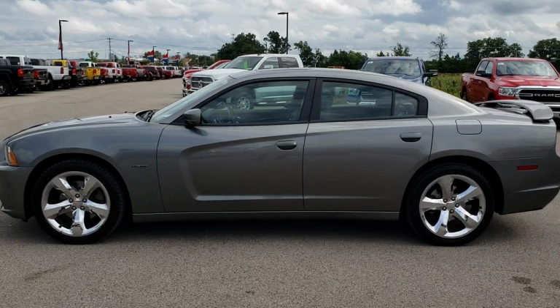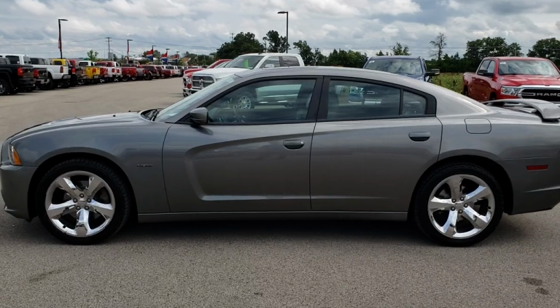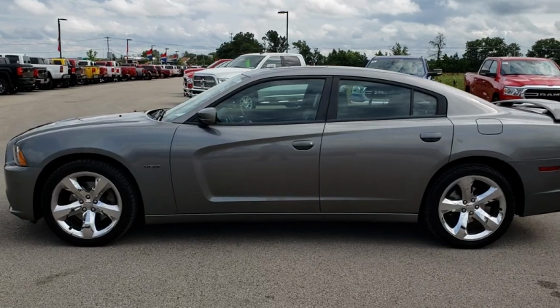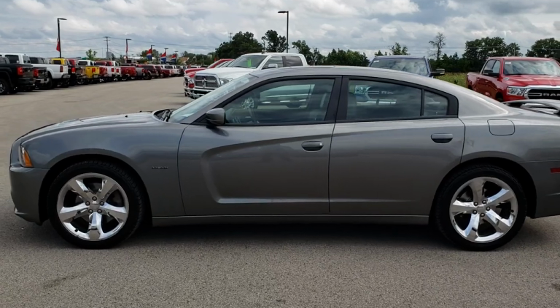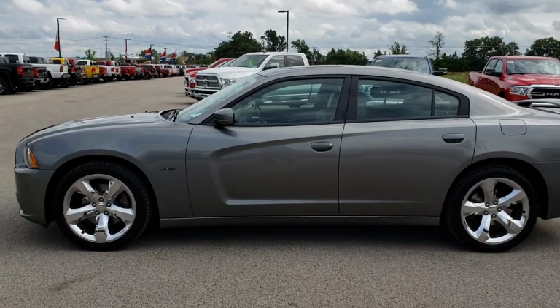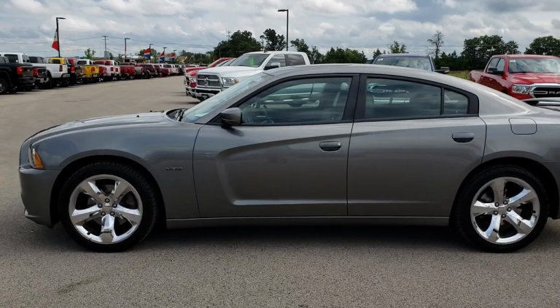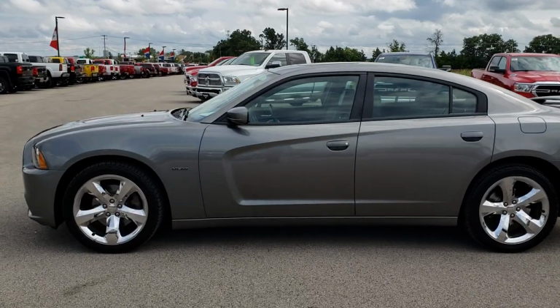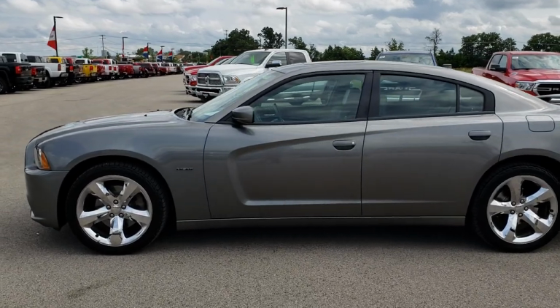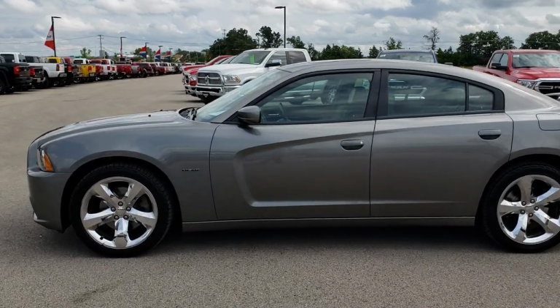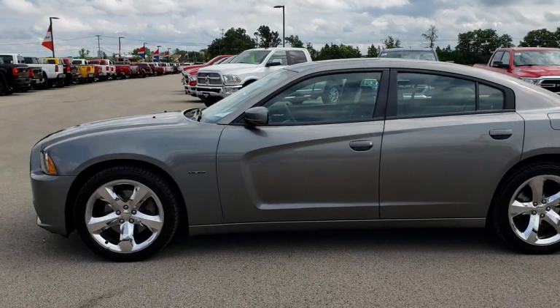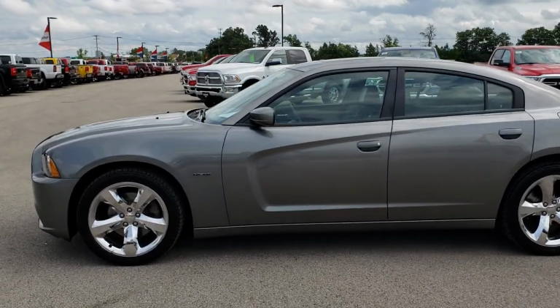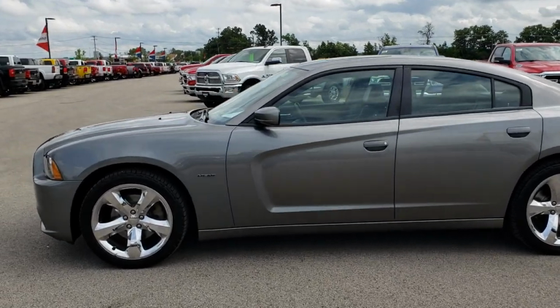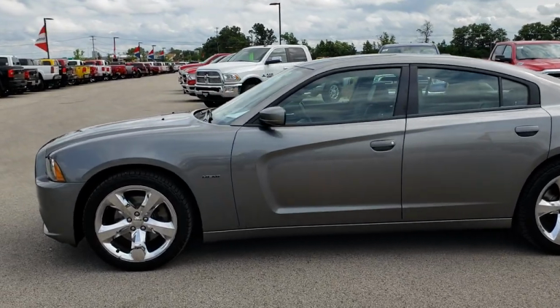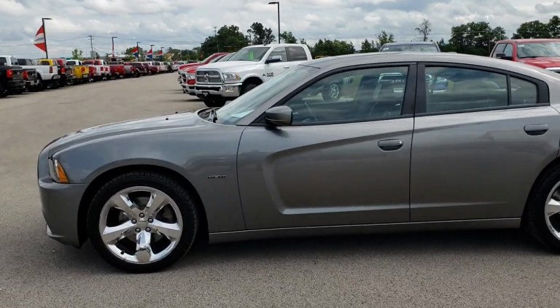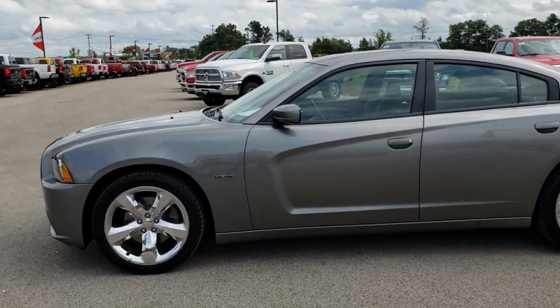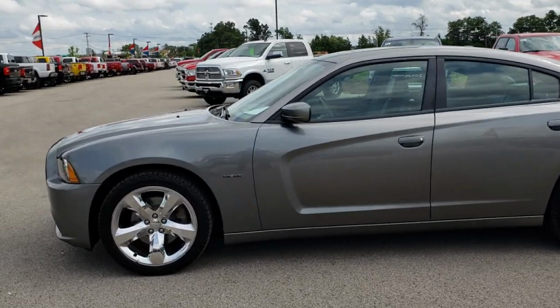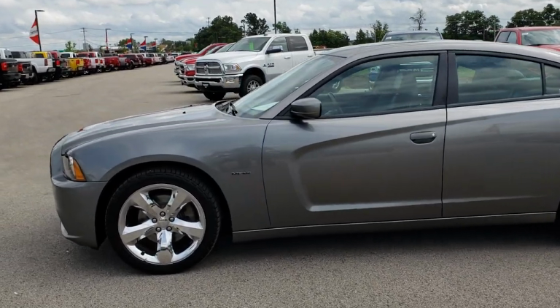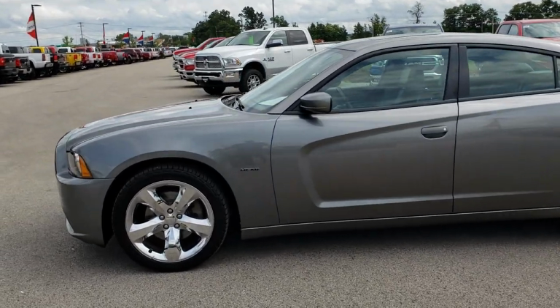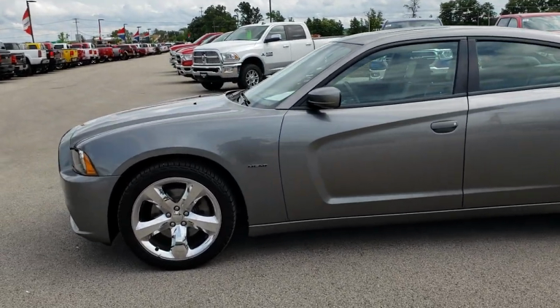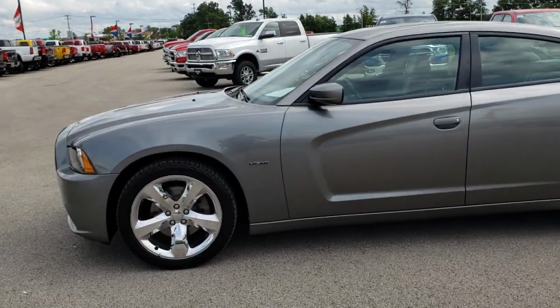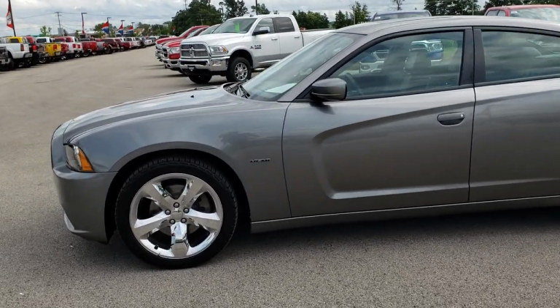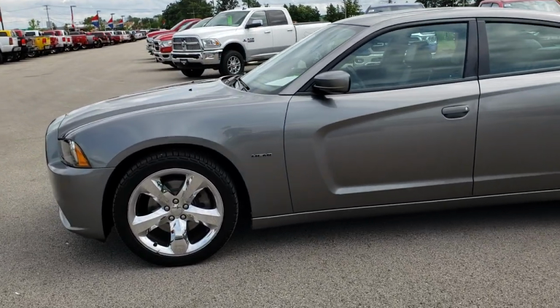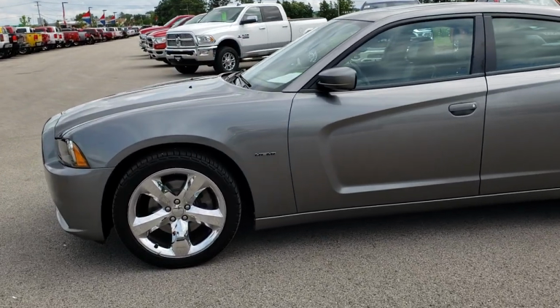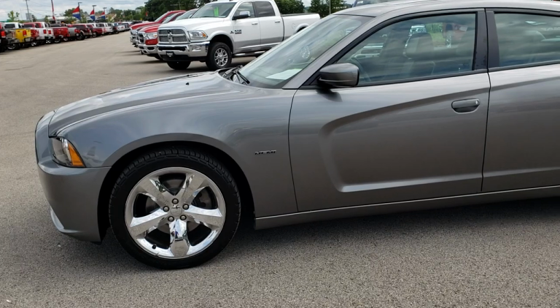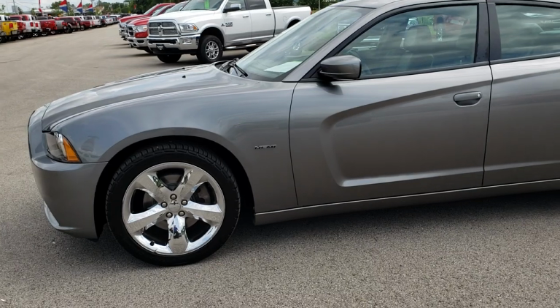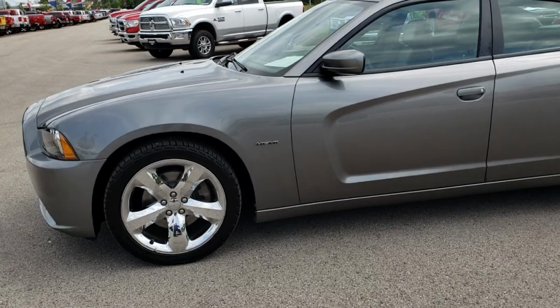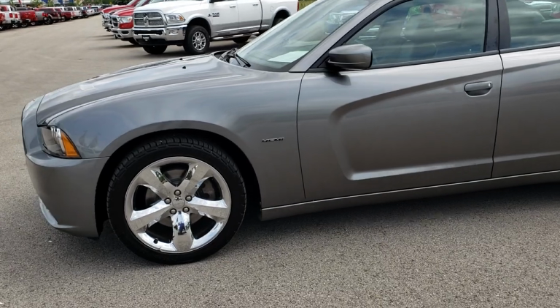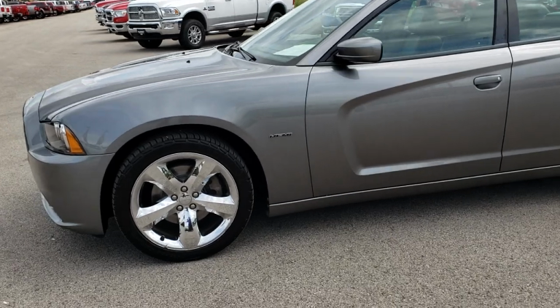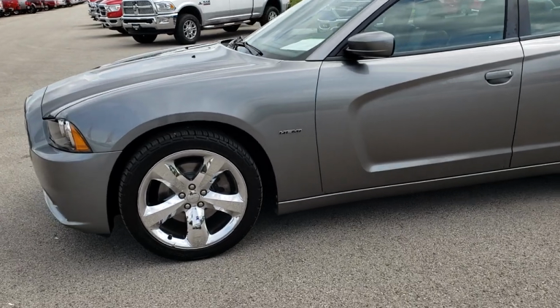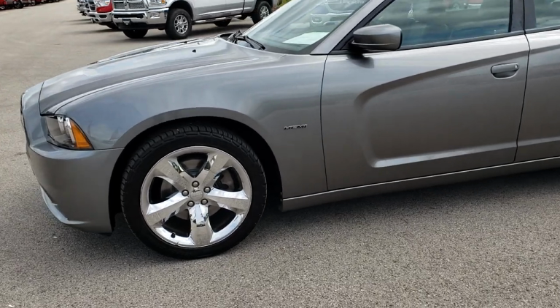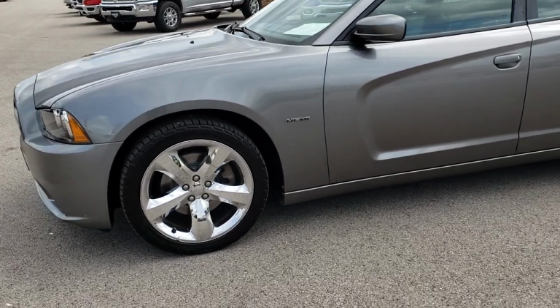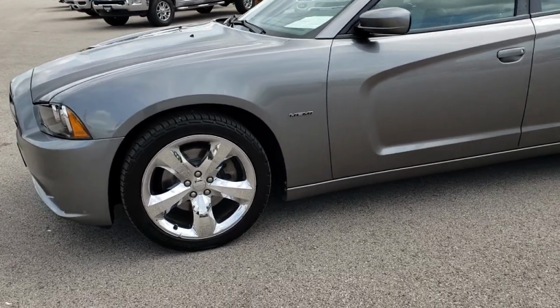This is stock number 9644AA. We are here at Summit Automotive in Fond du Lac, Wisconsin, your new and used Dodge headquarters.